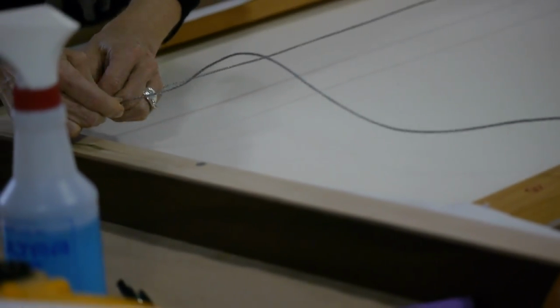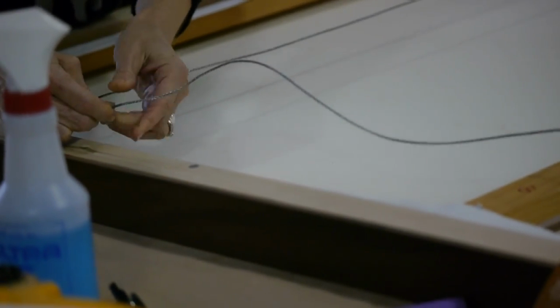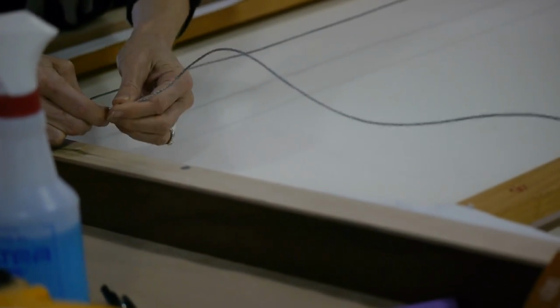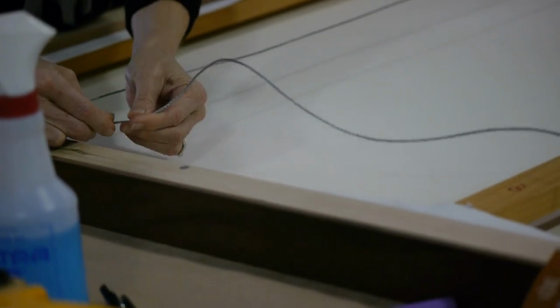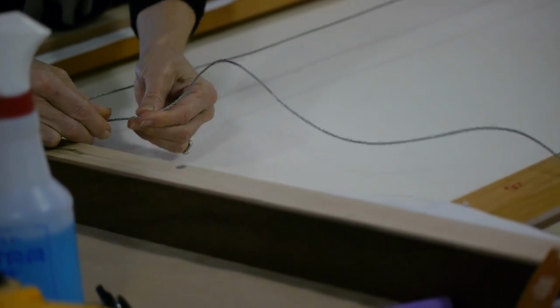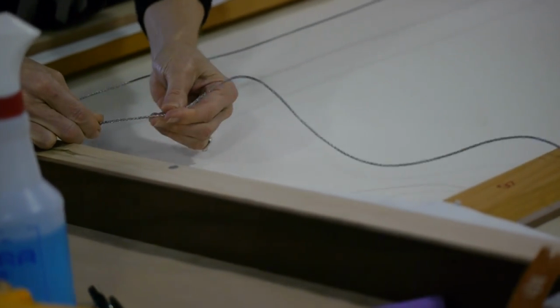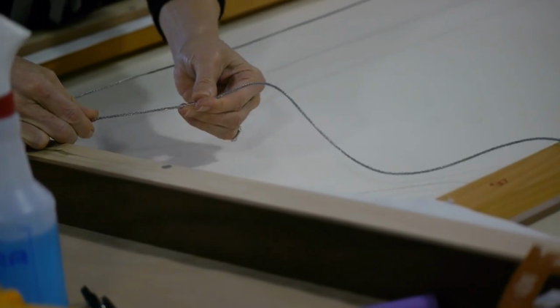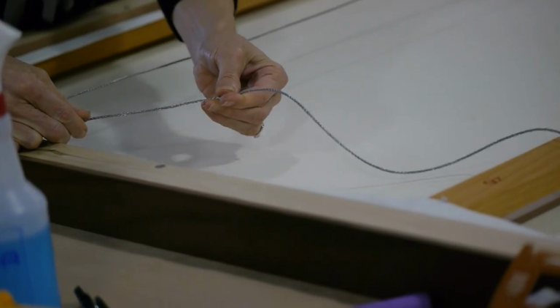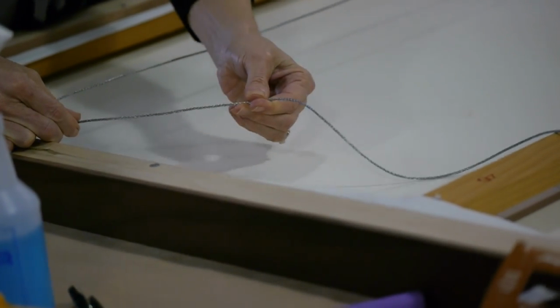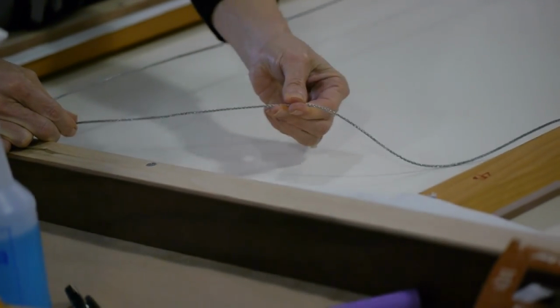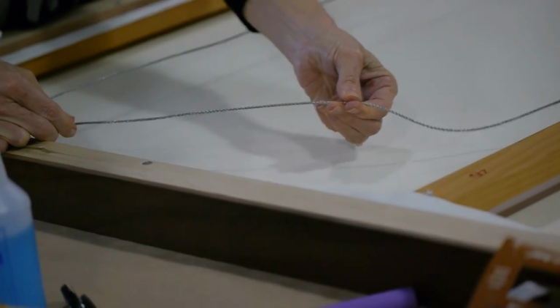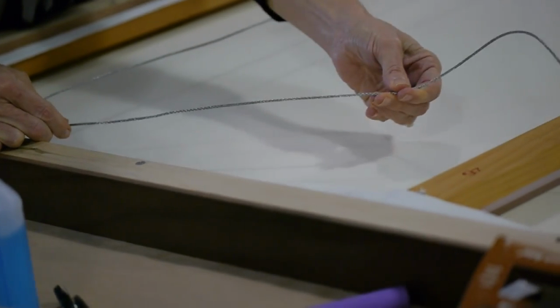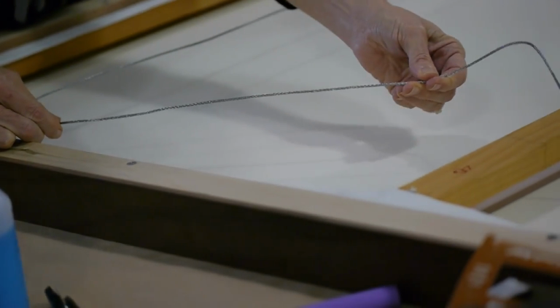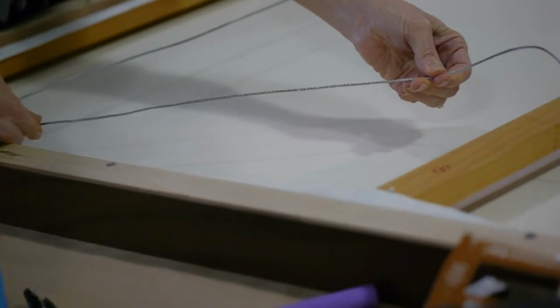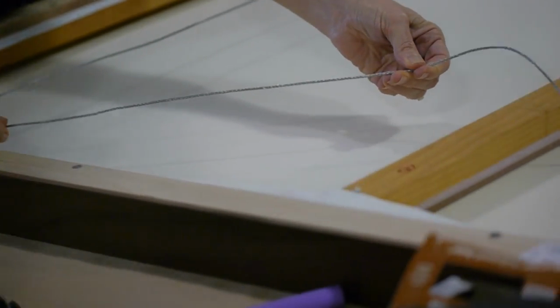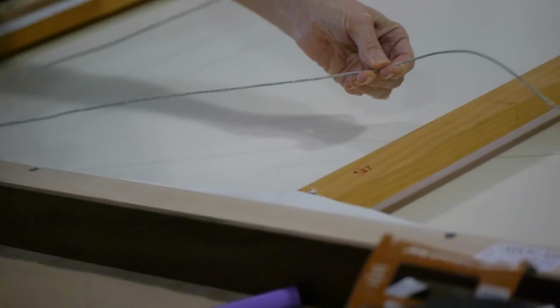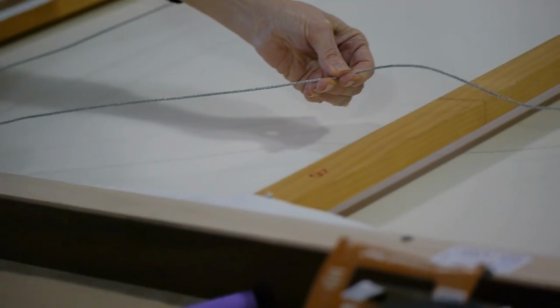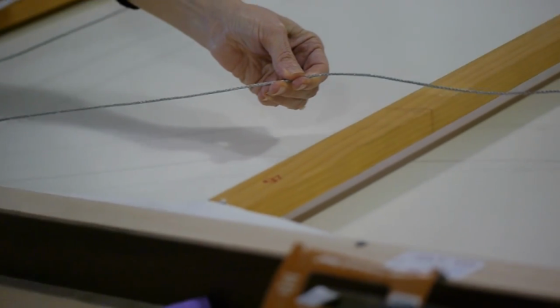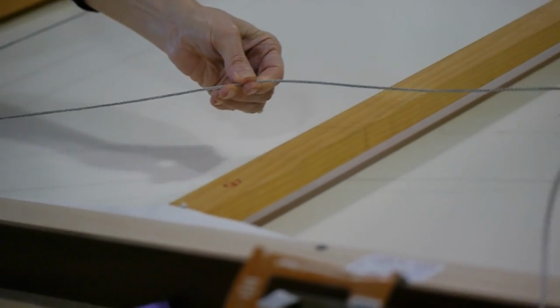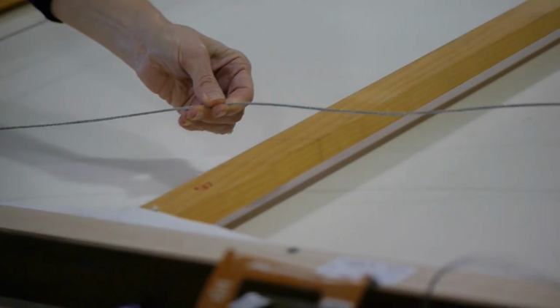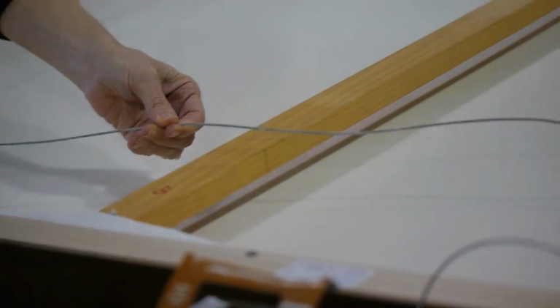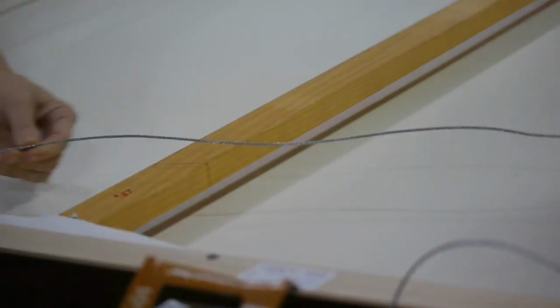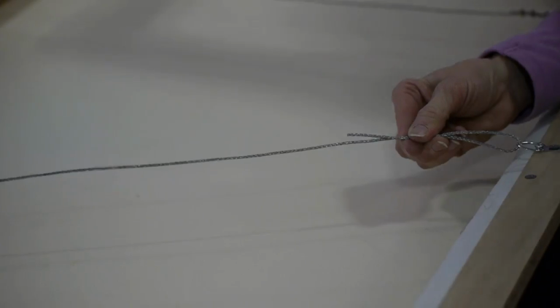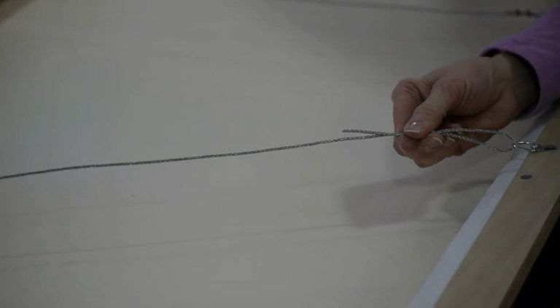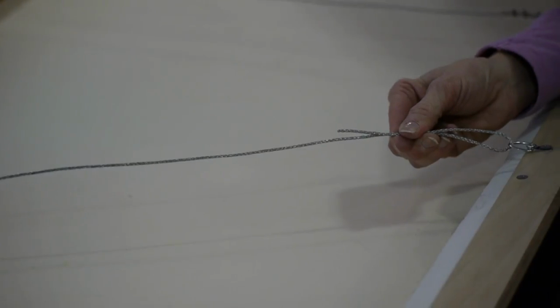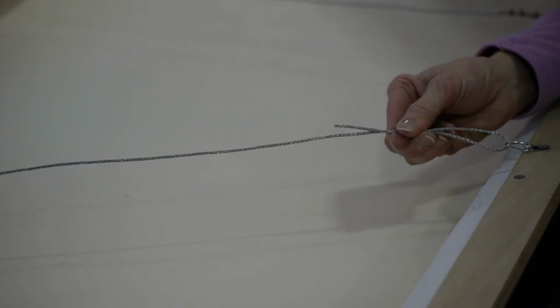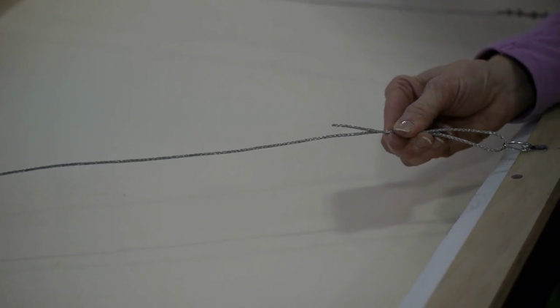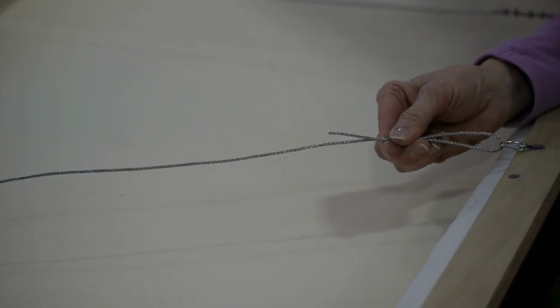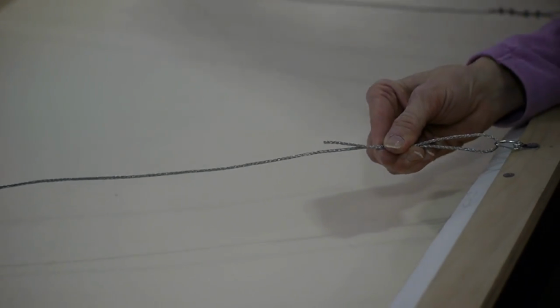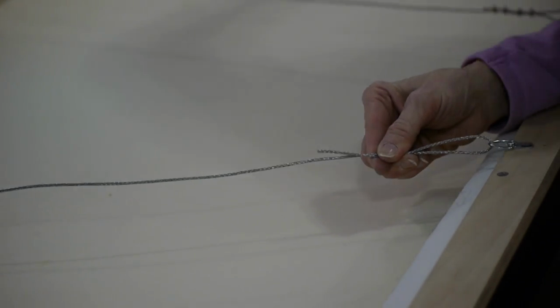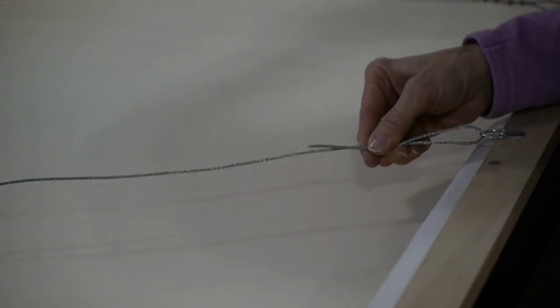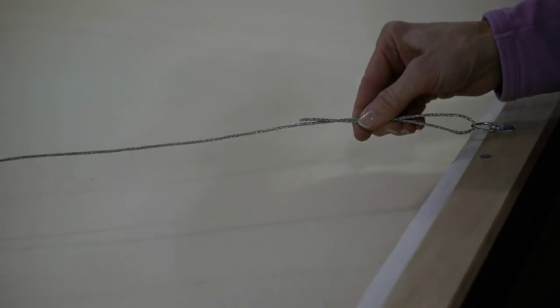Got it. So if you are doing this at home you would just twist the bottom wire real securely.